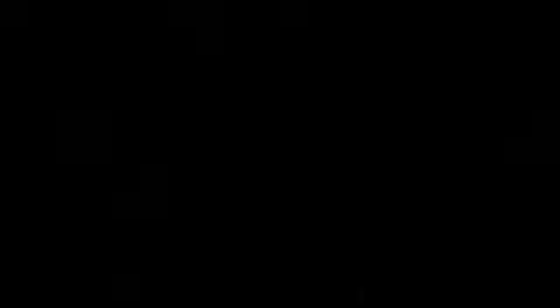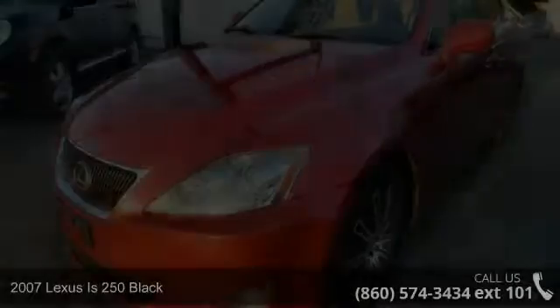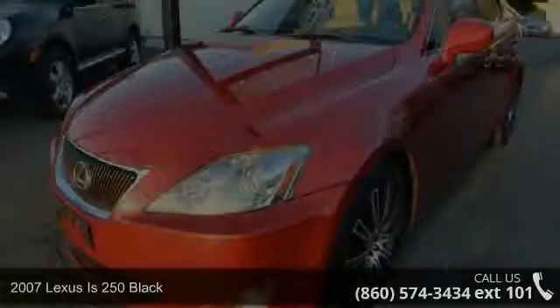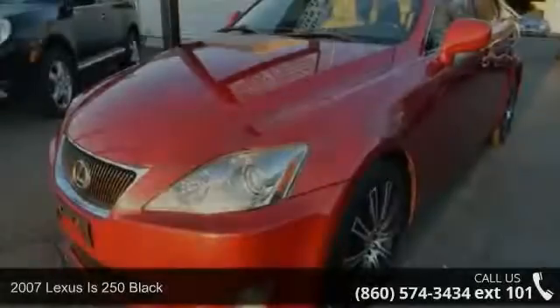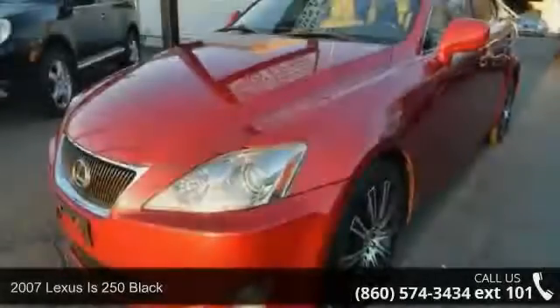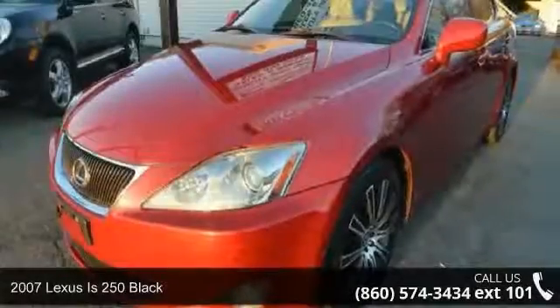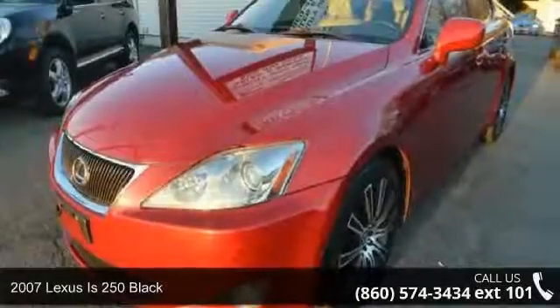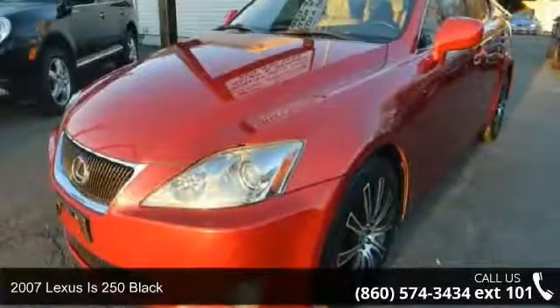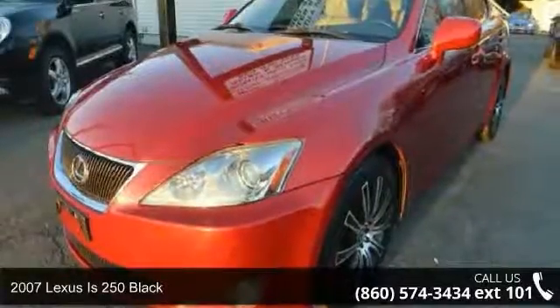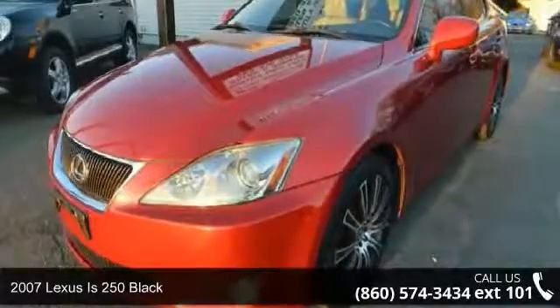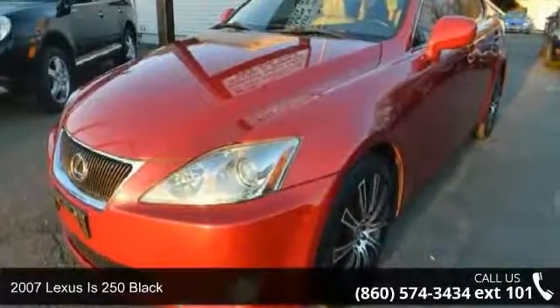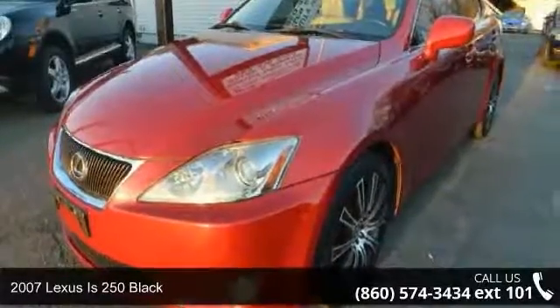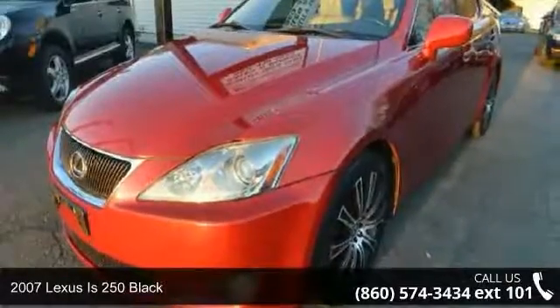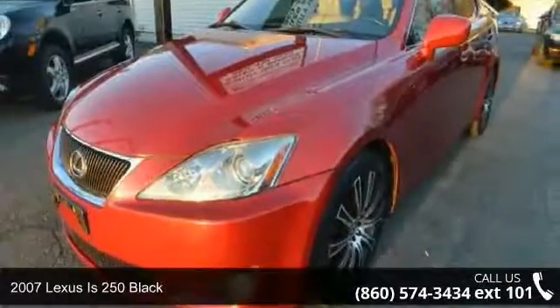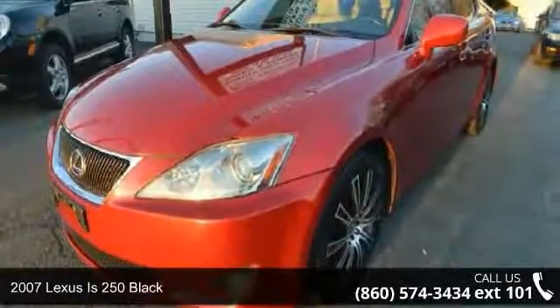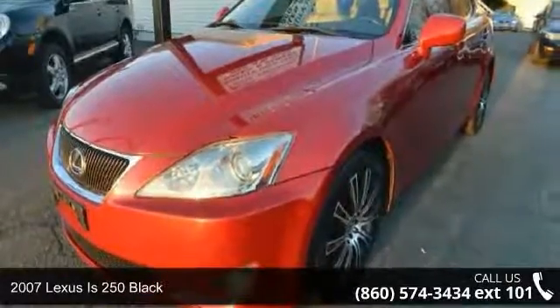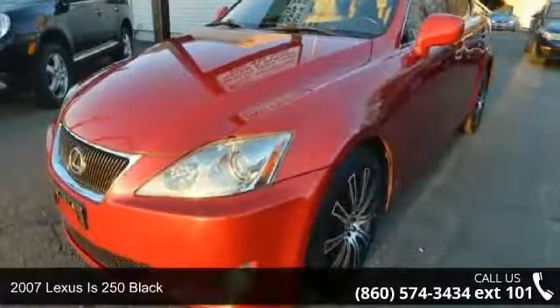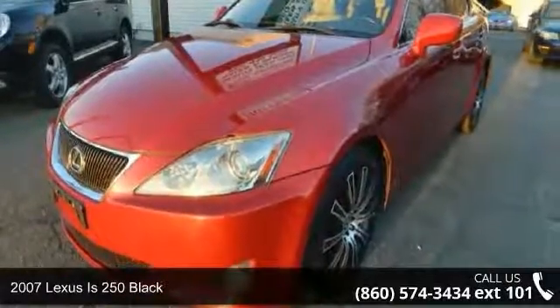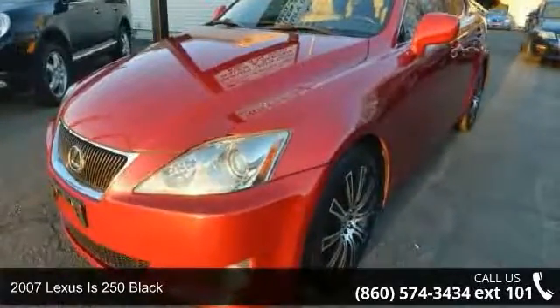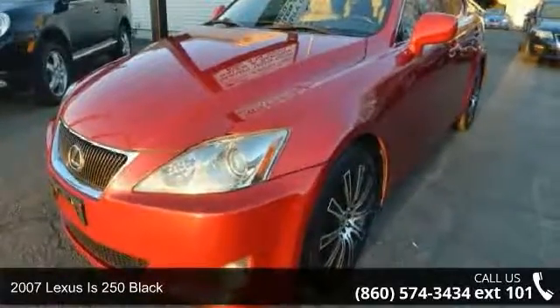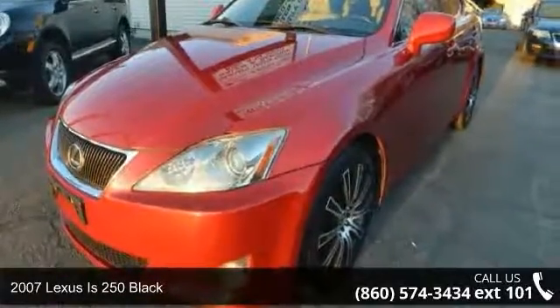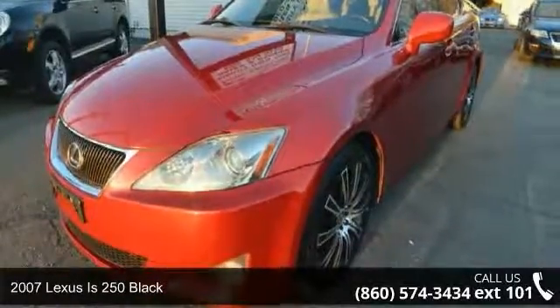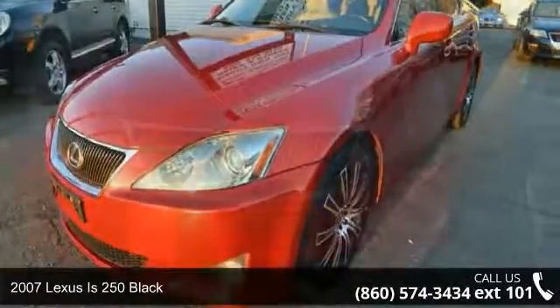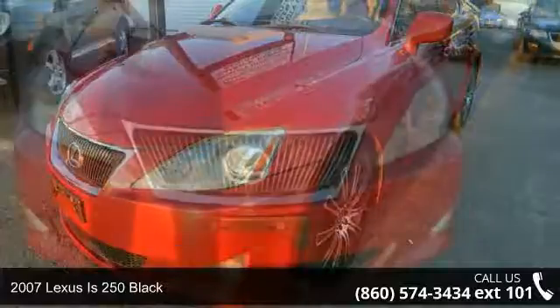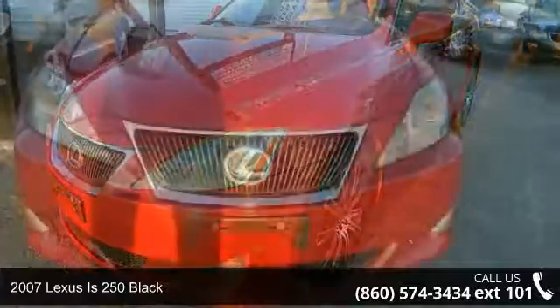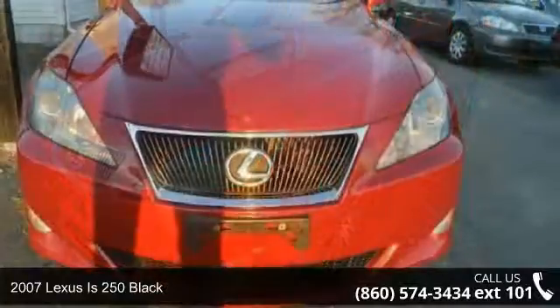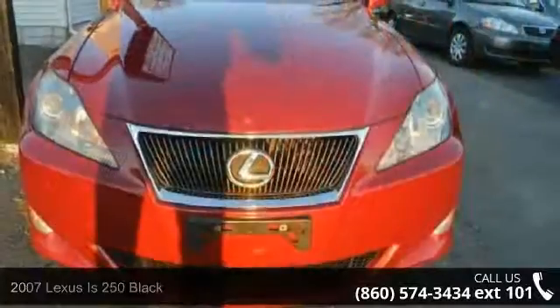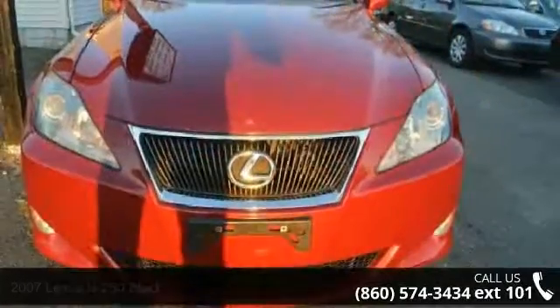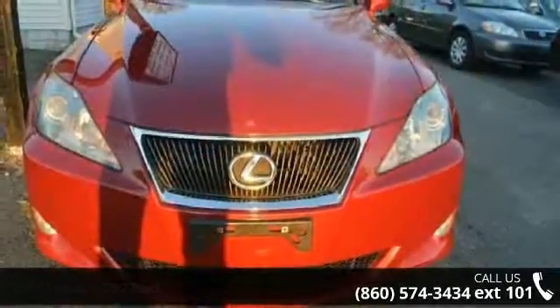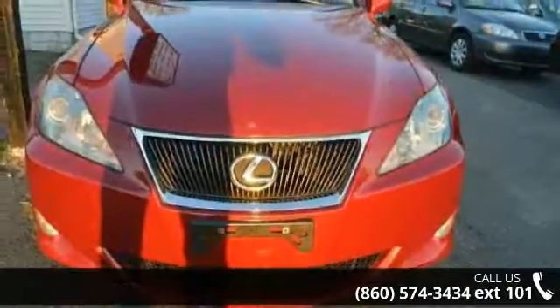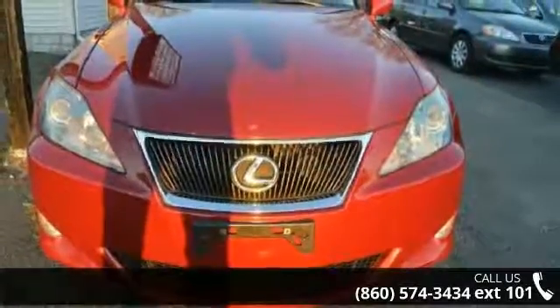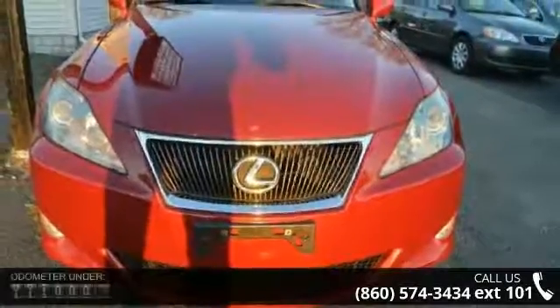Imagine yourself in this 2007 Lexus IS 250, black. Don't miss this great deal on a luxury vehicle.